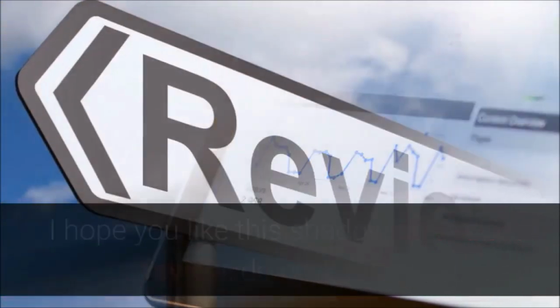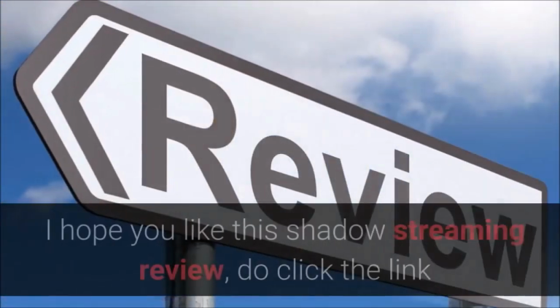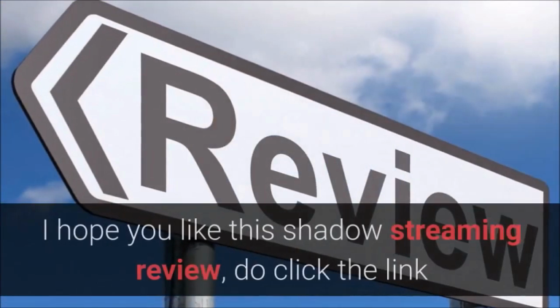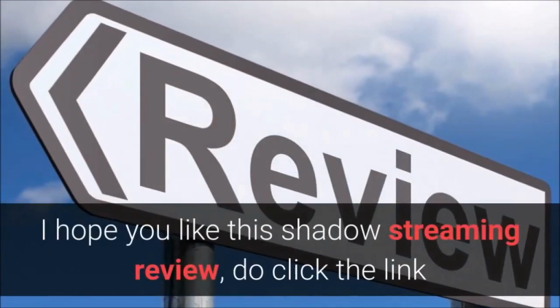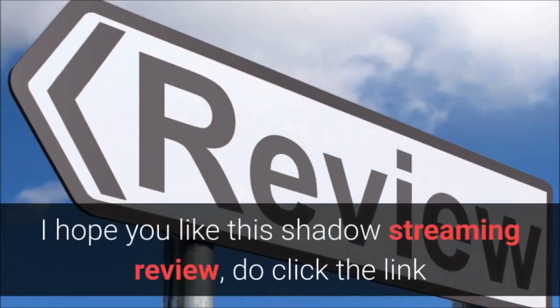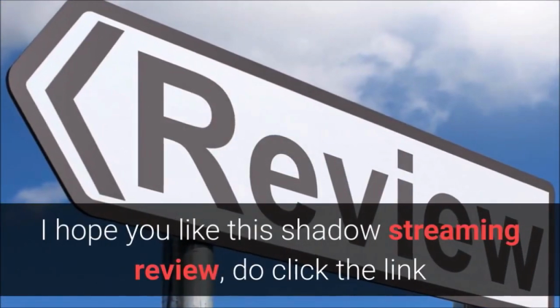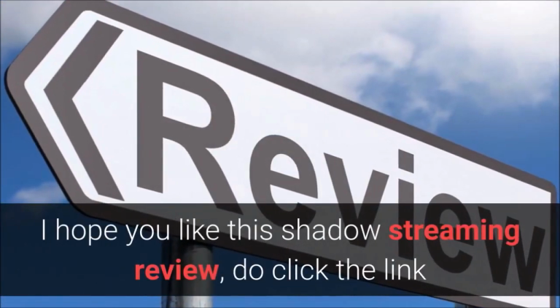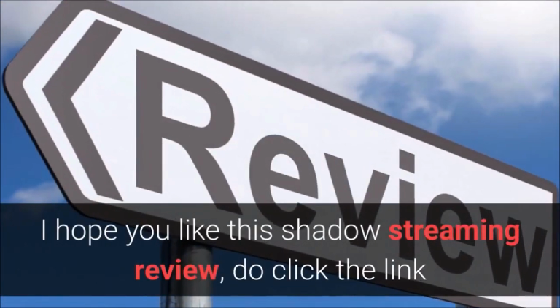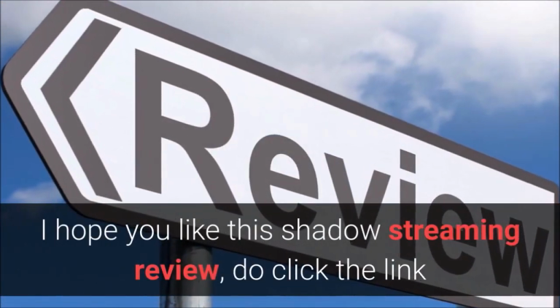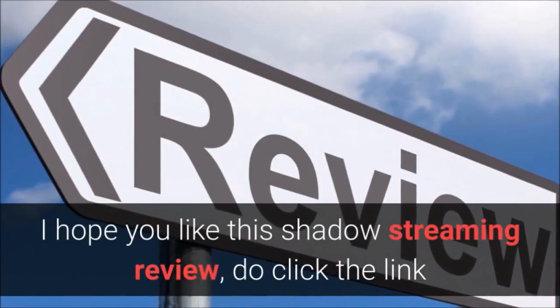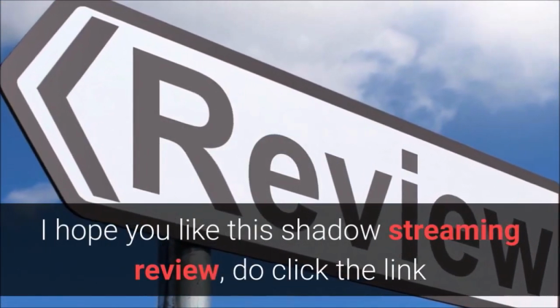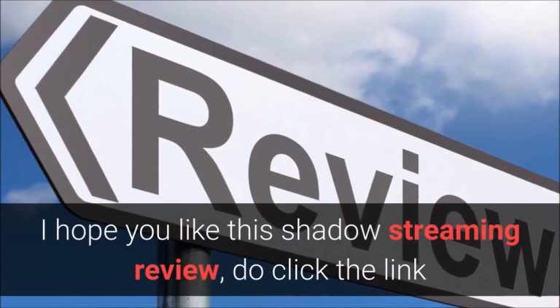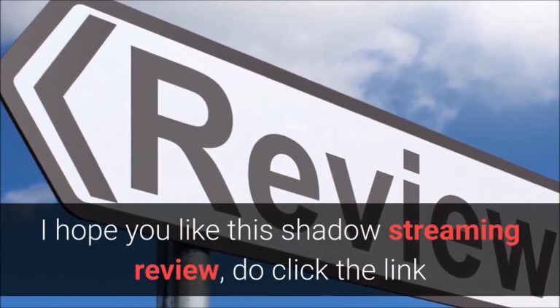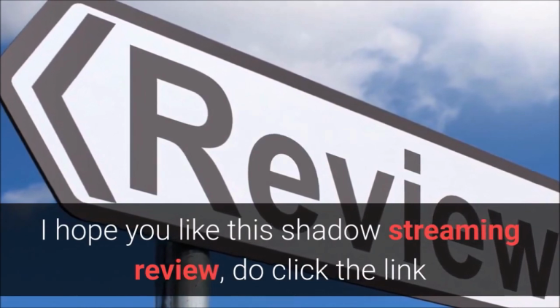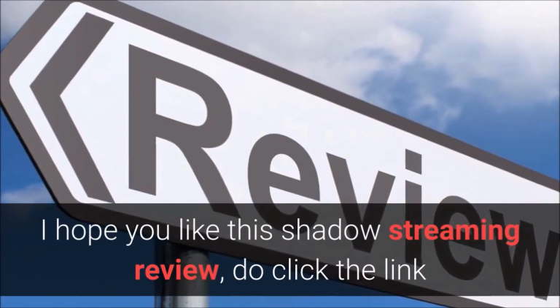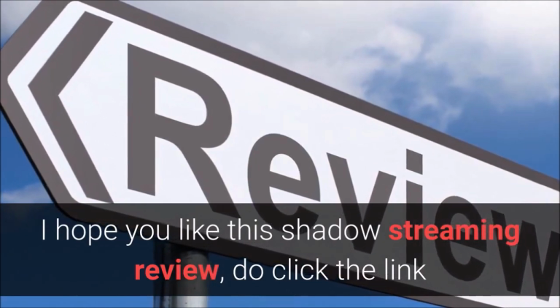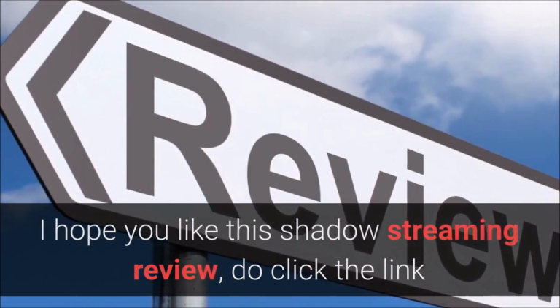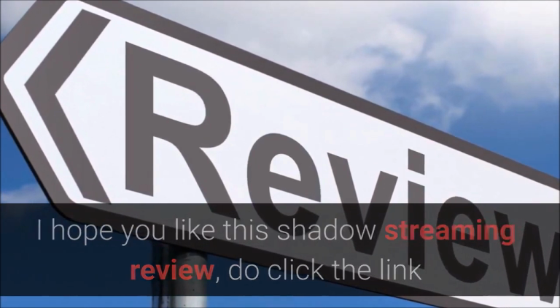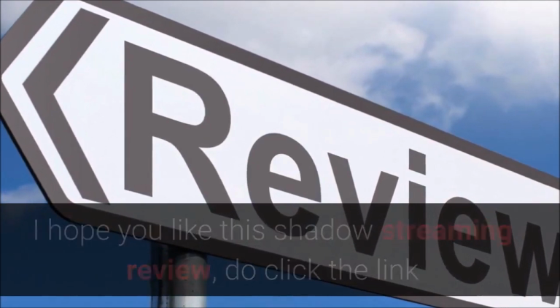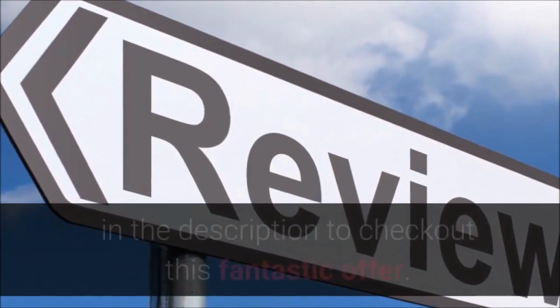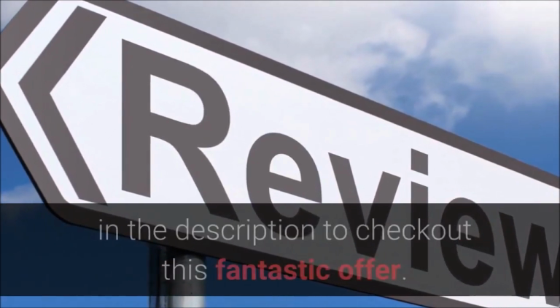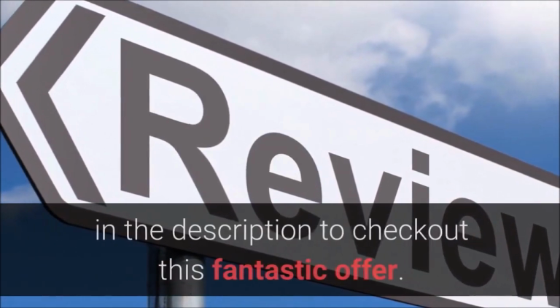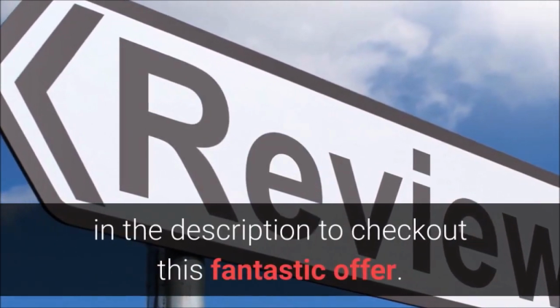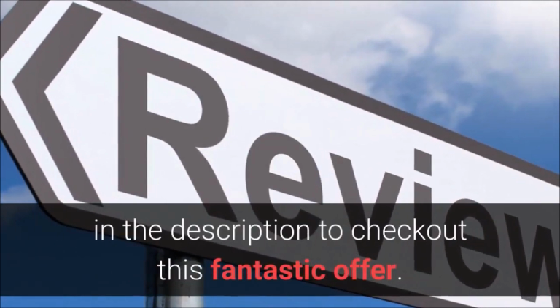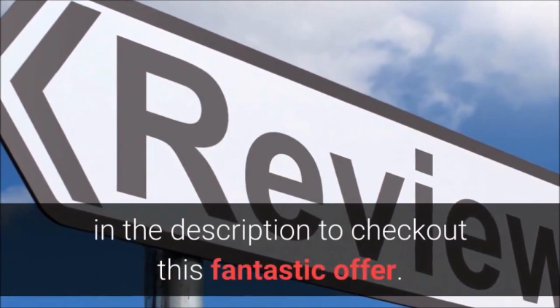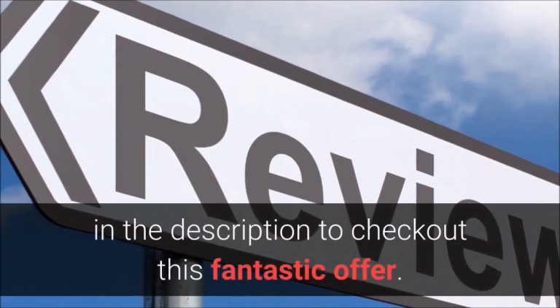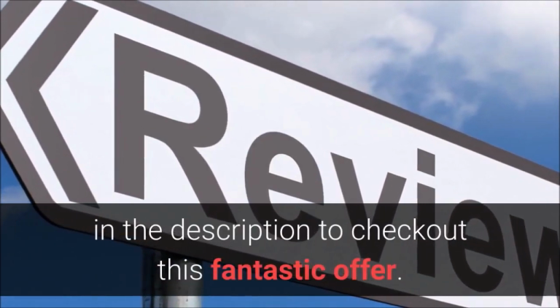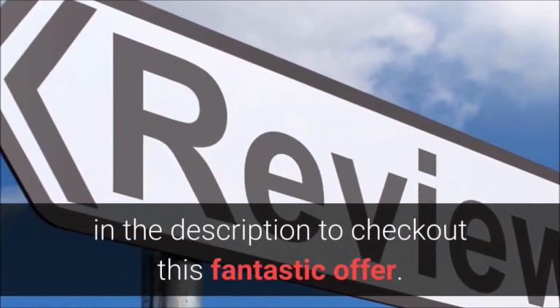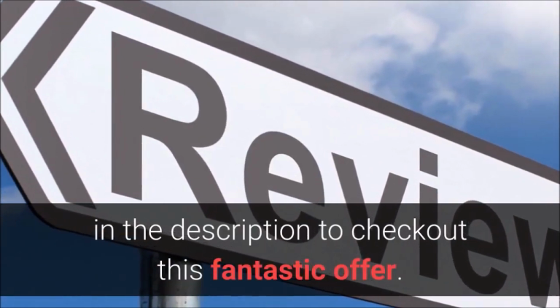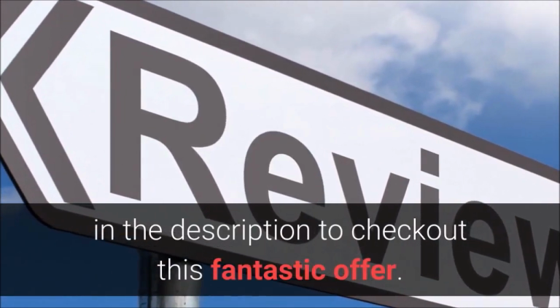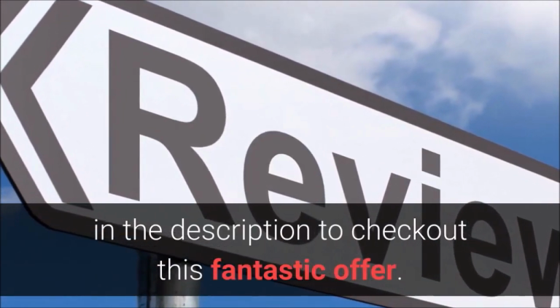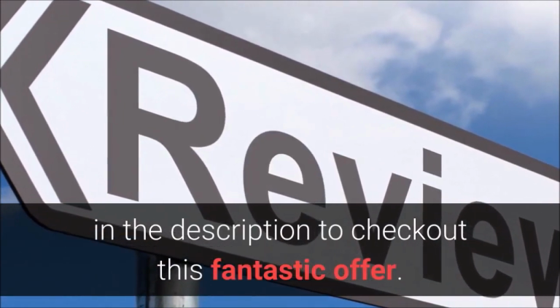I hope you like this Shadow streaming review. Click the link in the description to check out this fantastic offer.